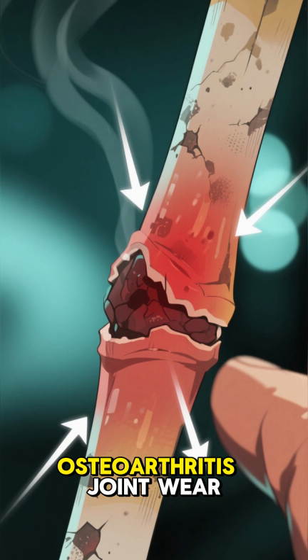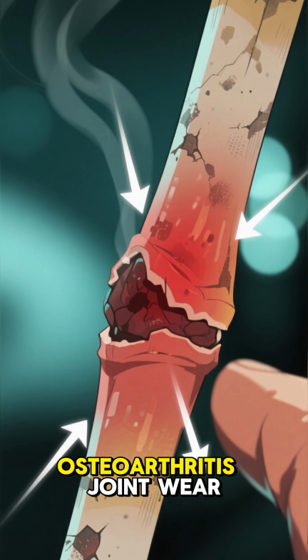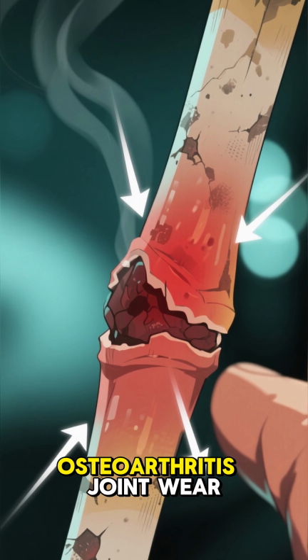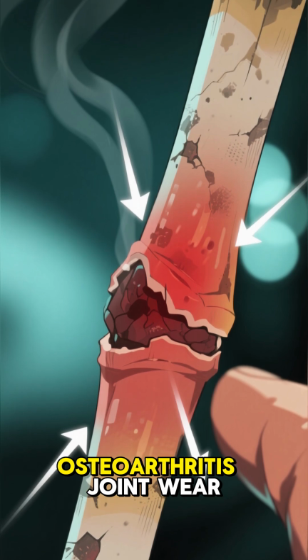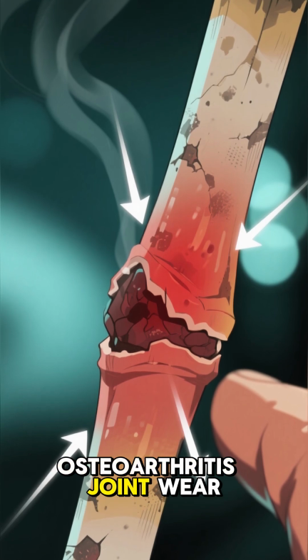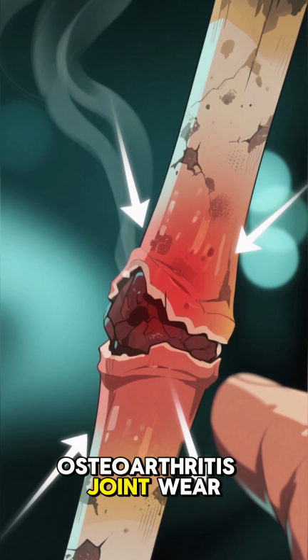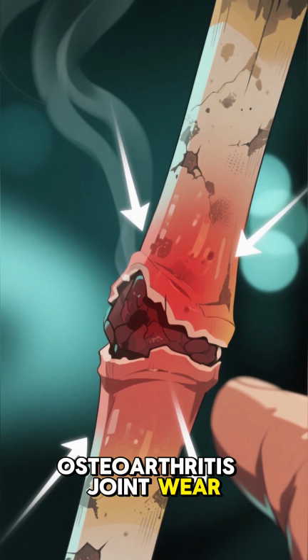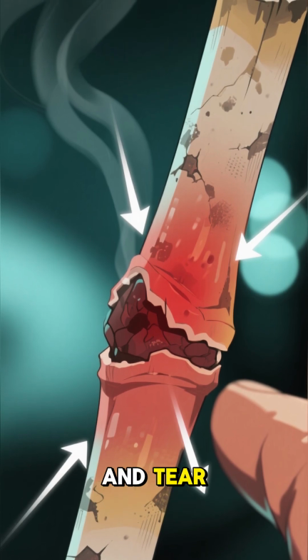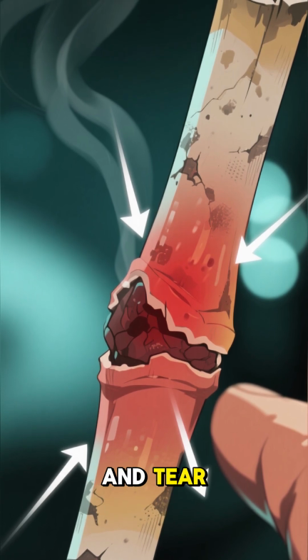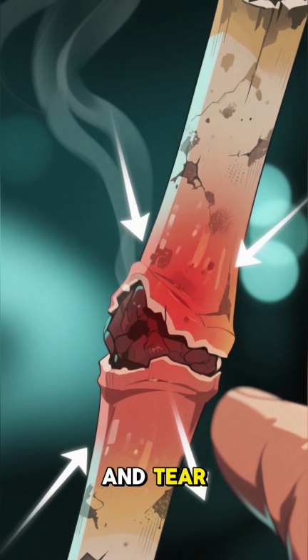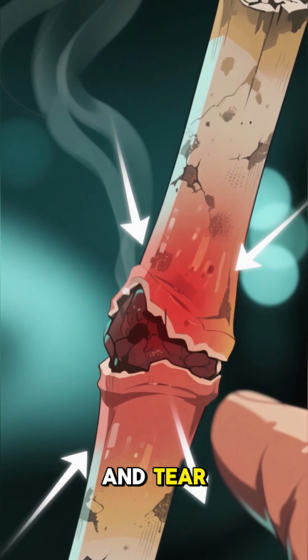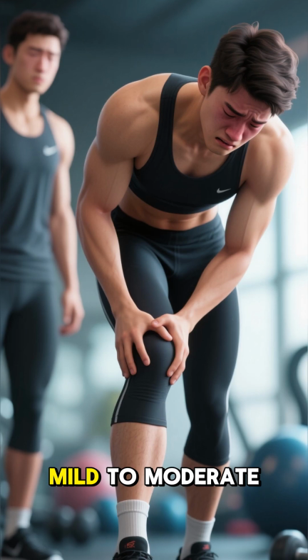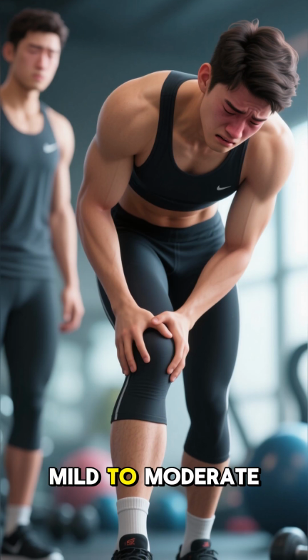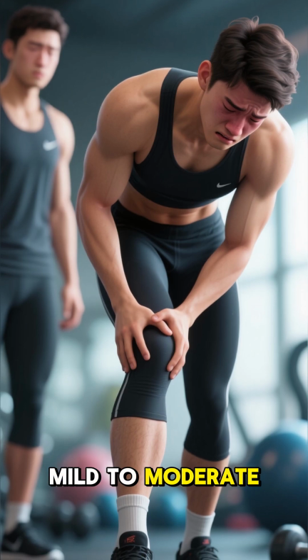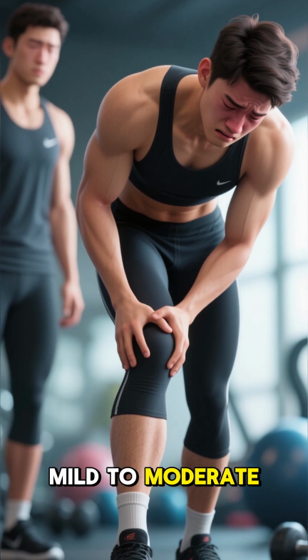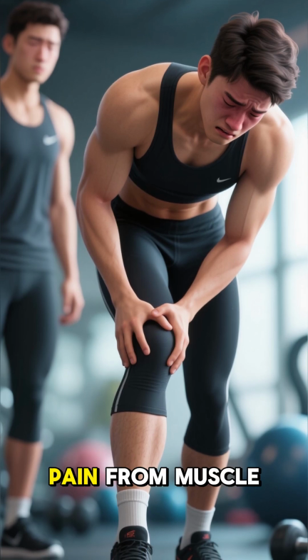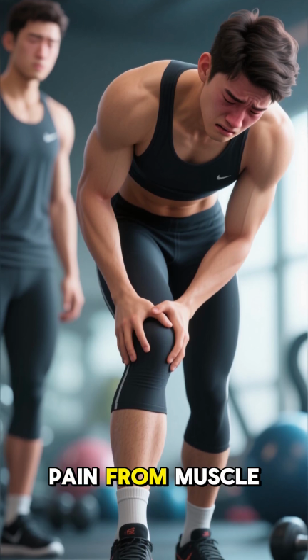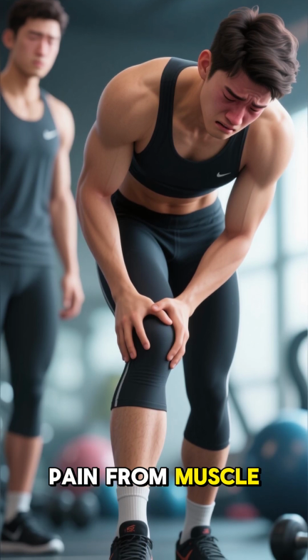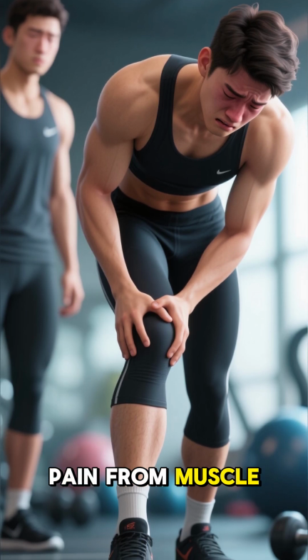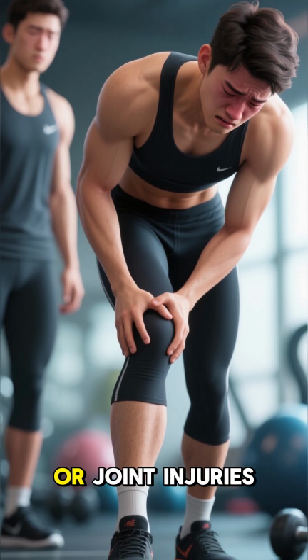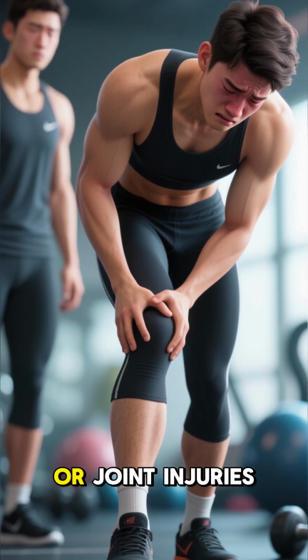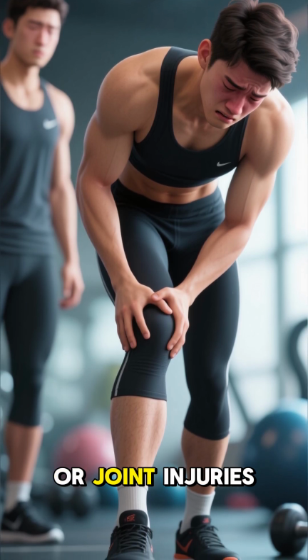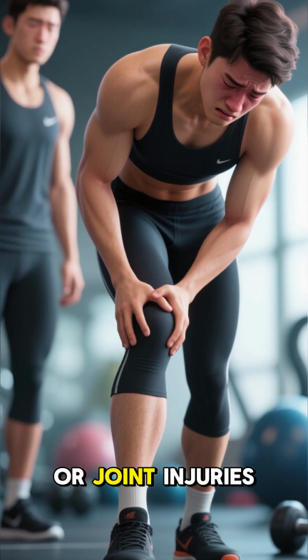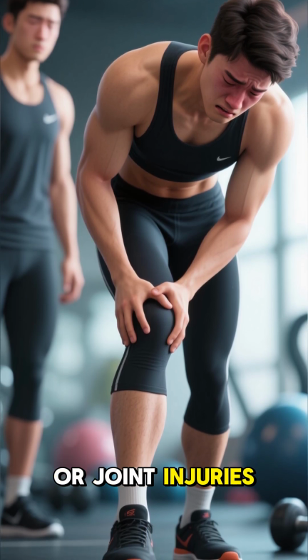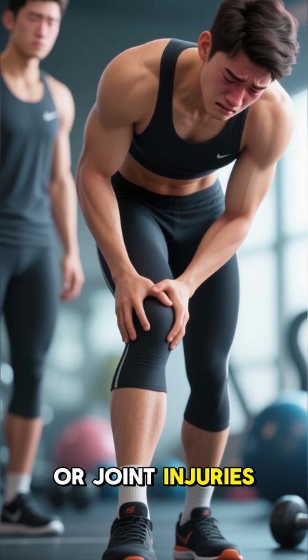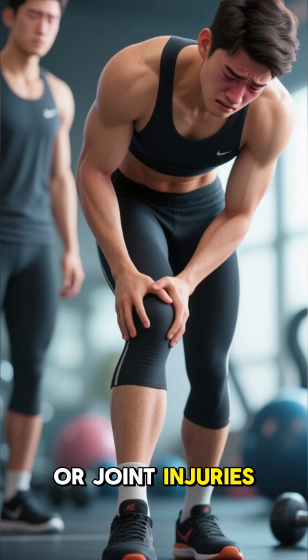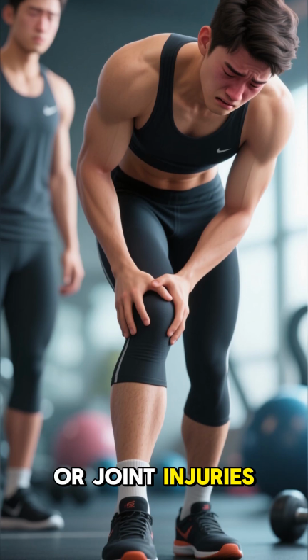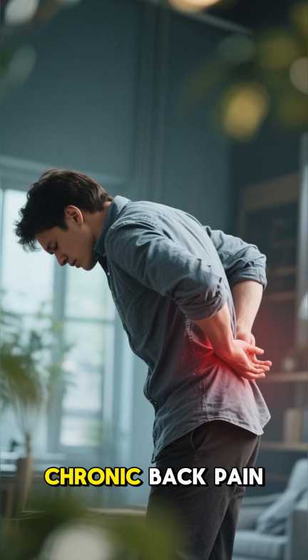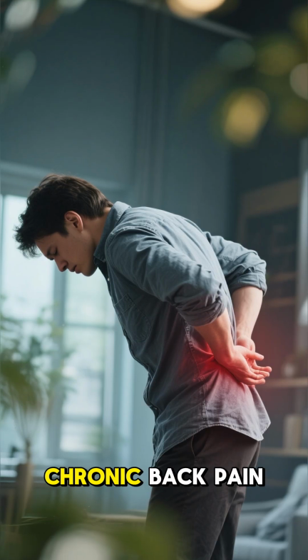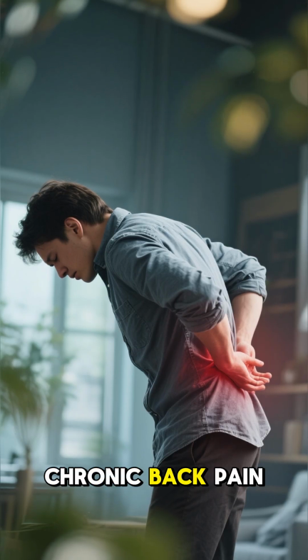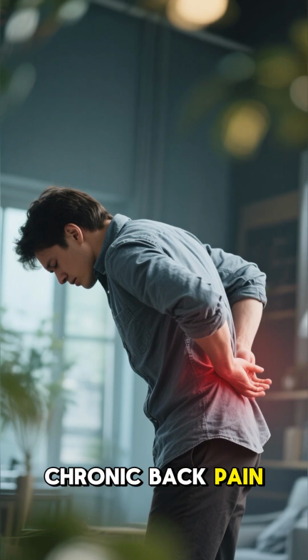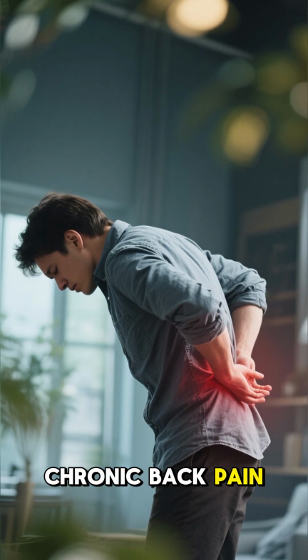What's it used for? Osteoarthritis — joint wear and tear. Mild to moderate pain from muscle or joint injuries. Chronic back pain.